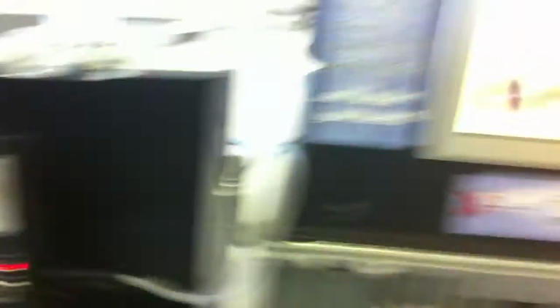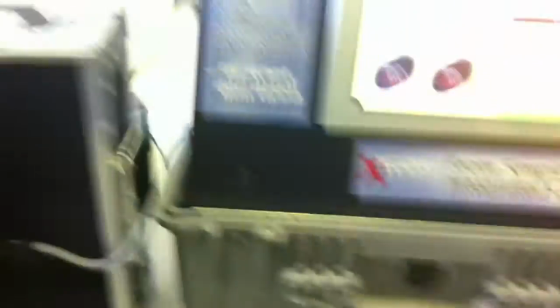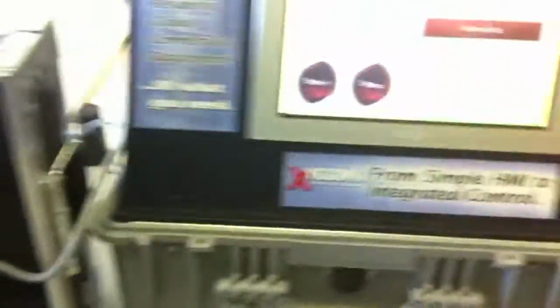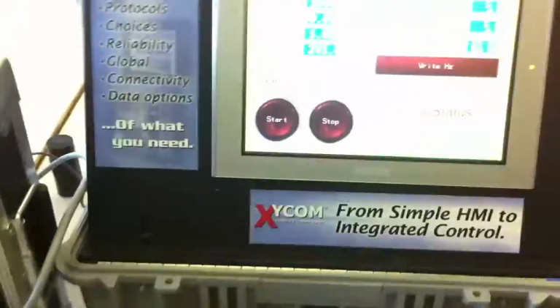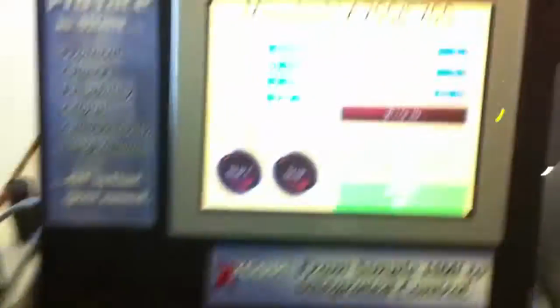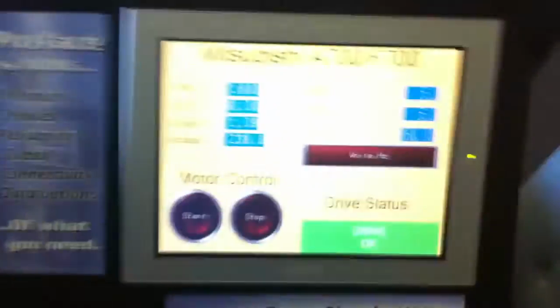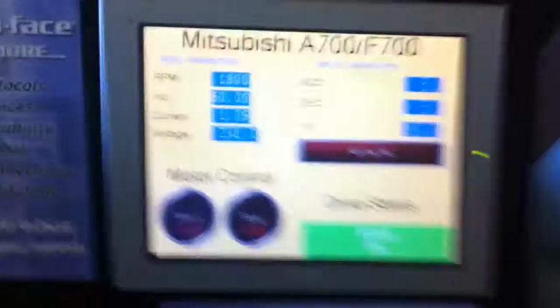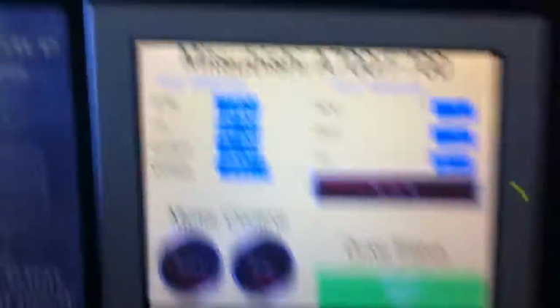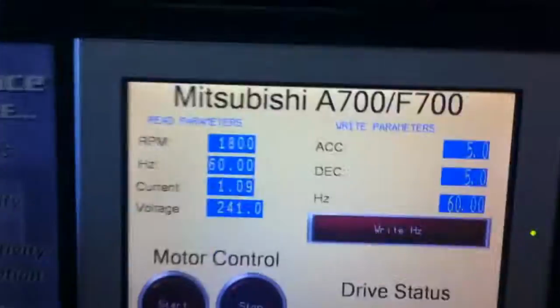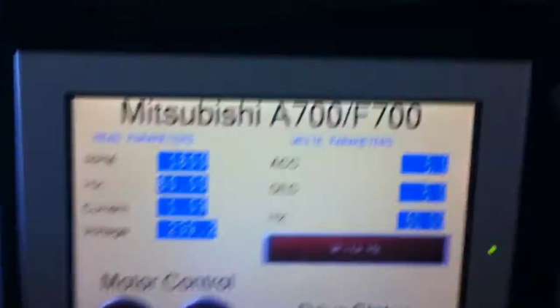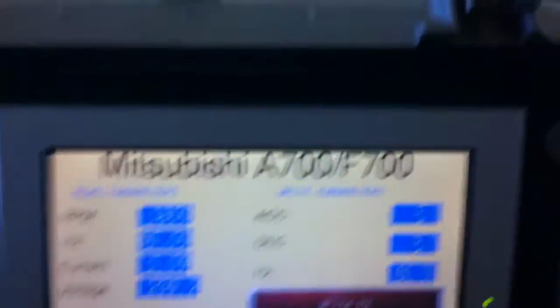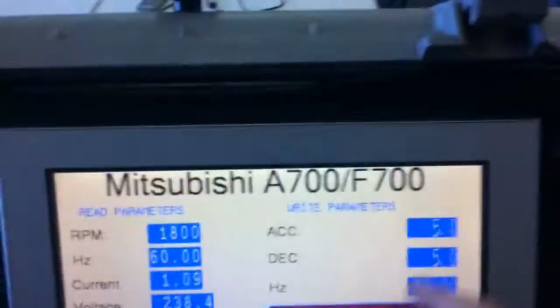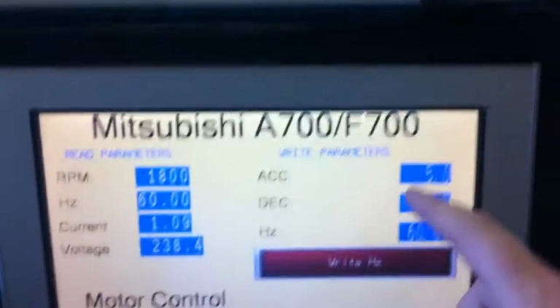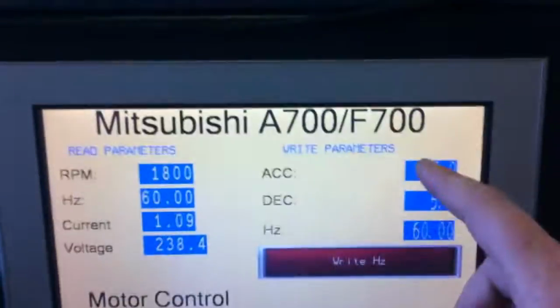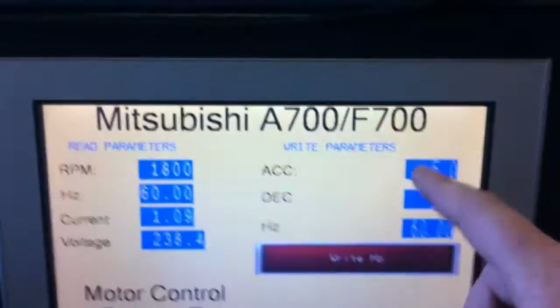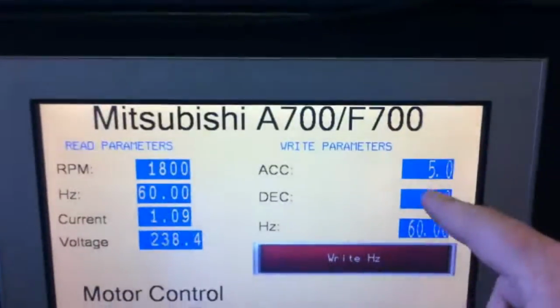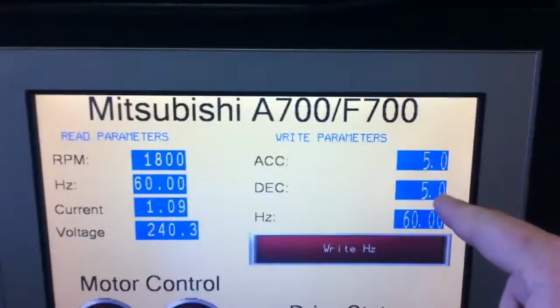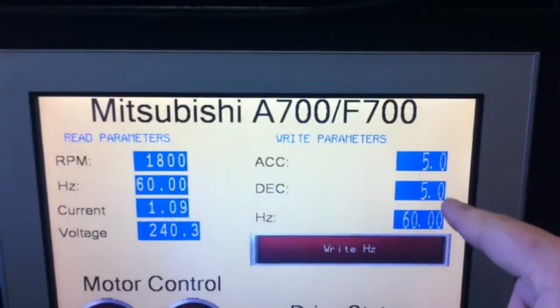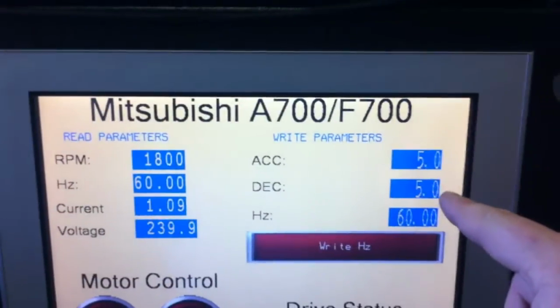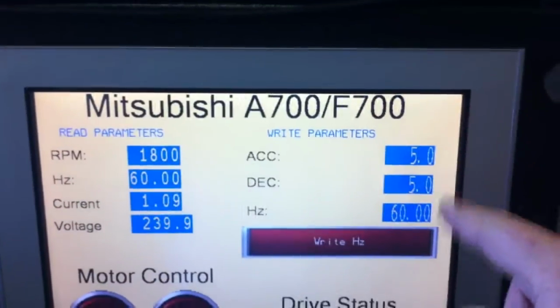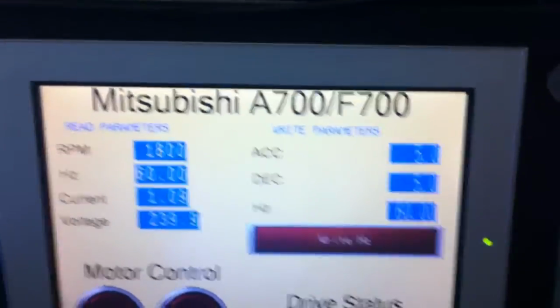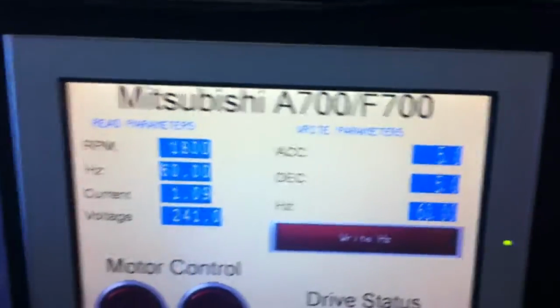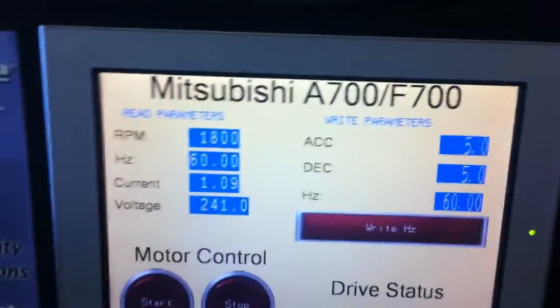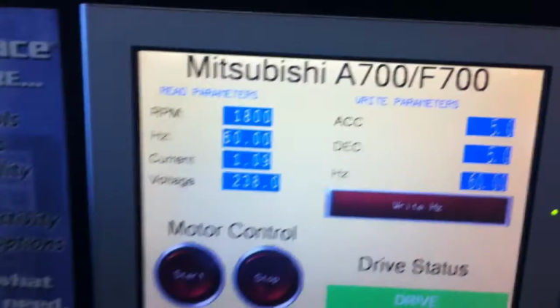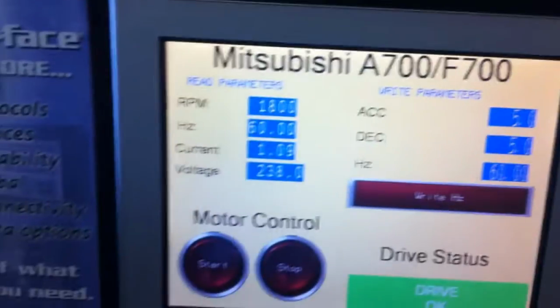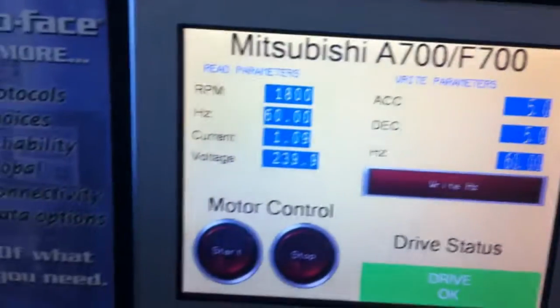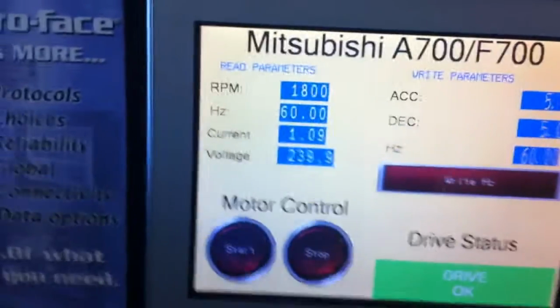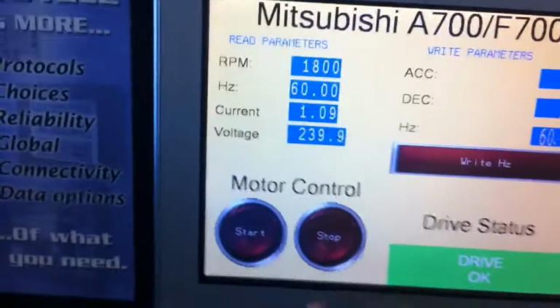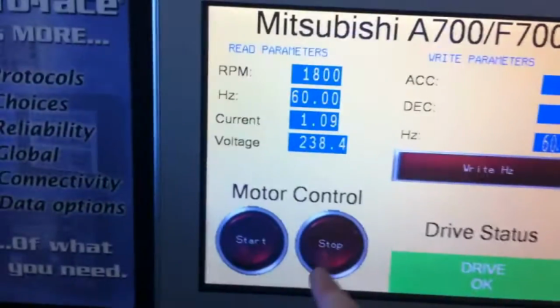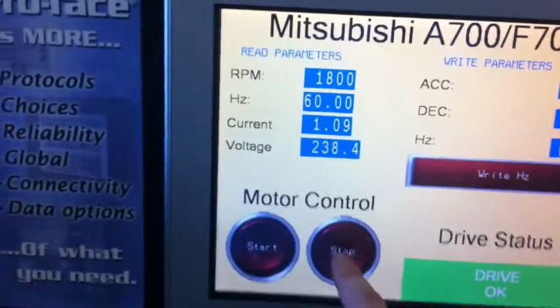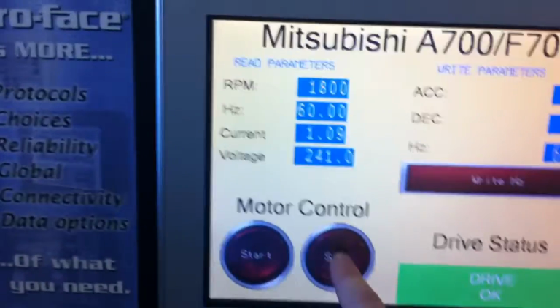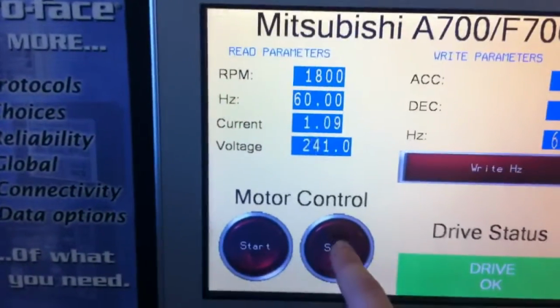When you hit stop, we will decelerate from the right parameters to a complete stop.